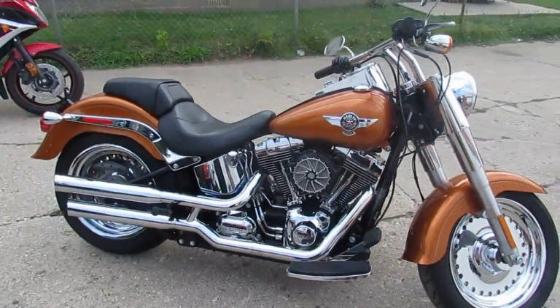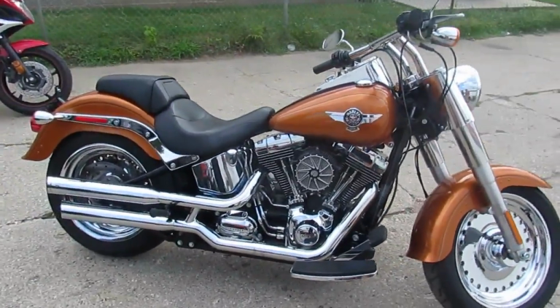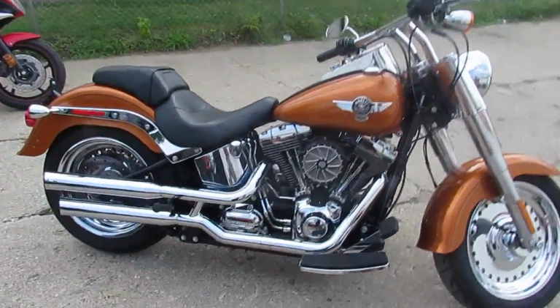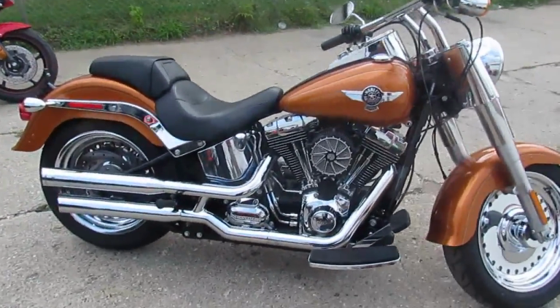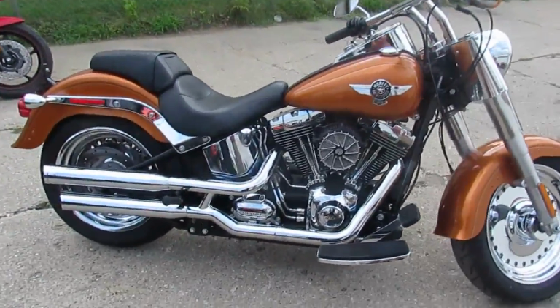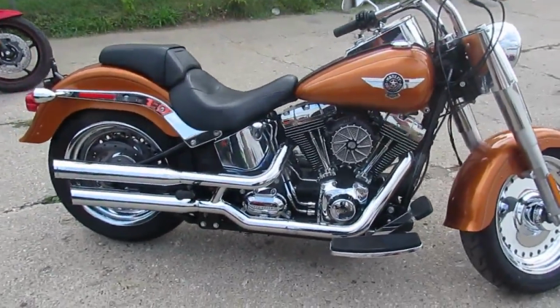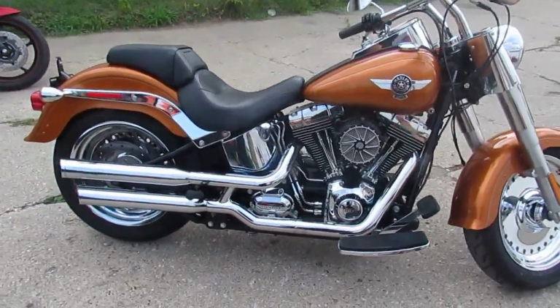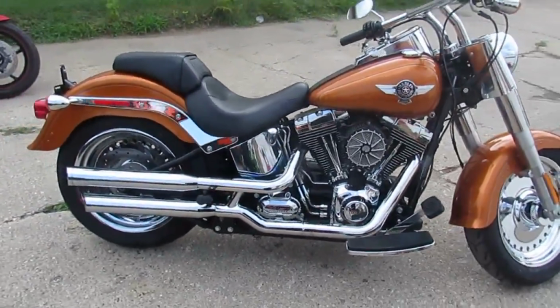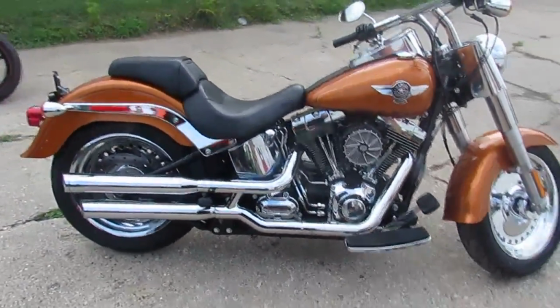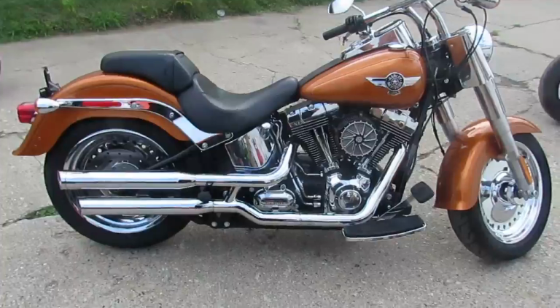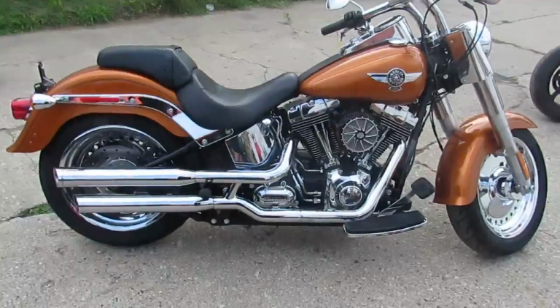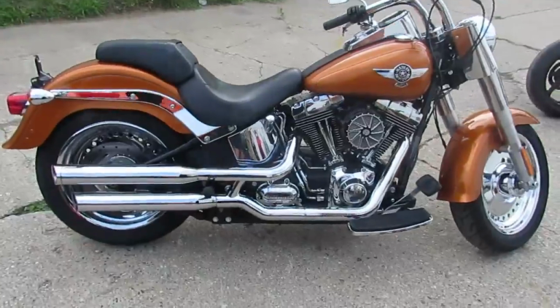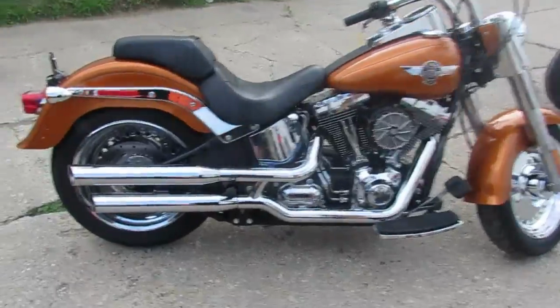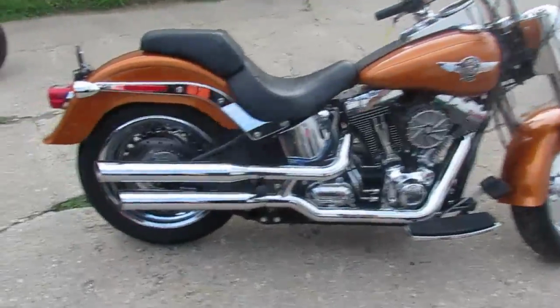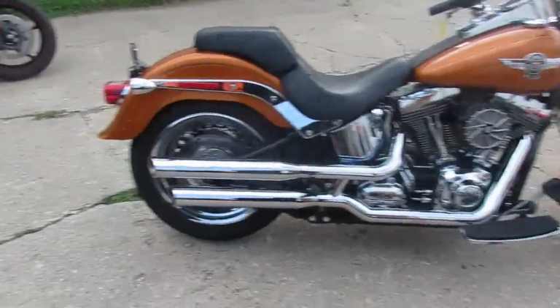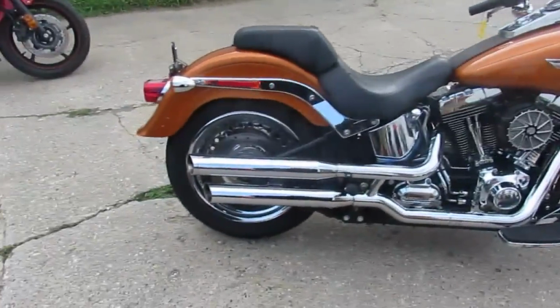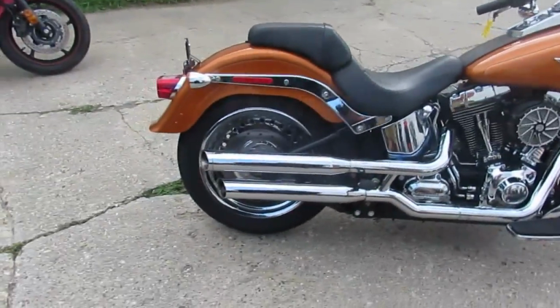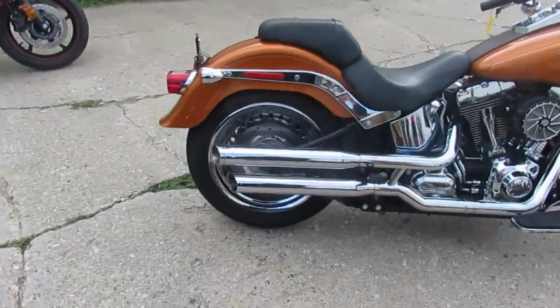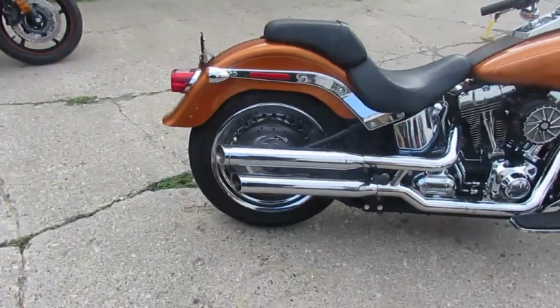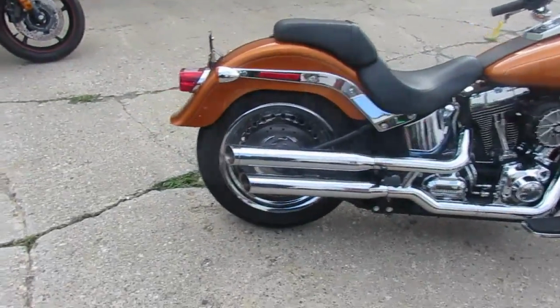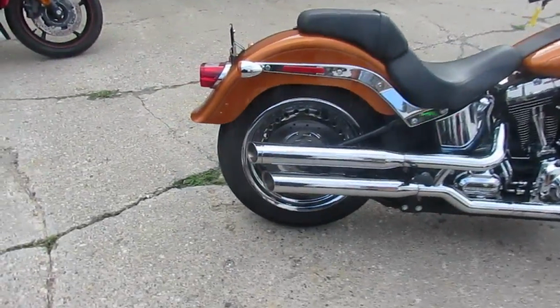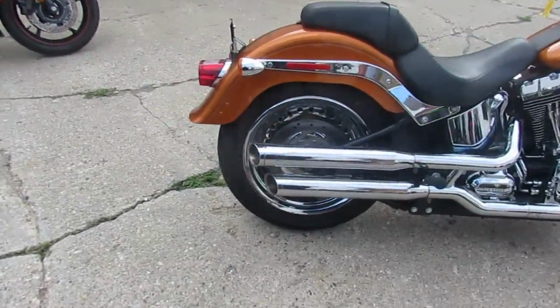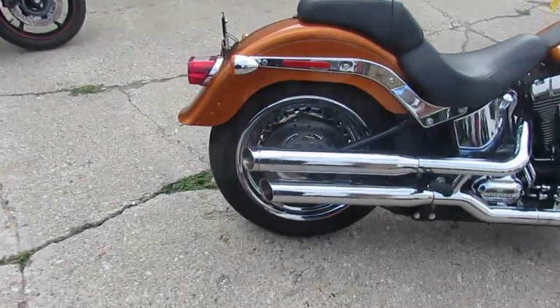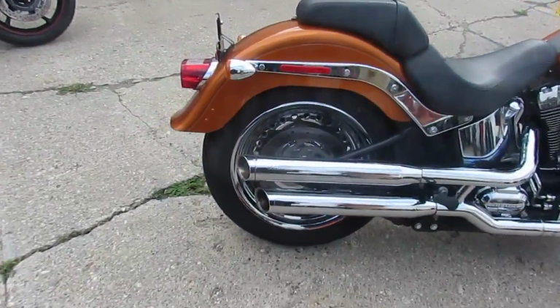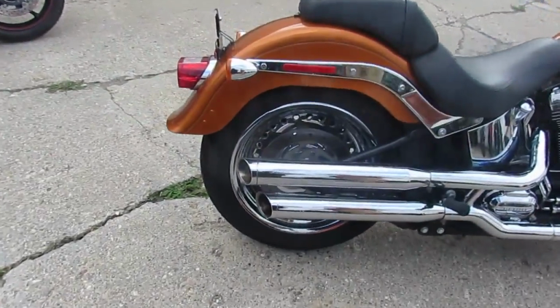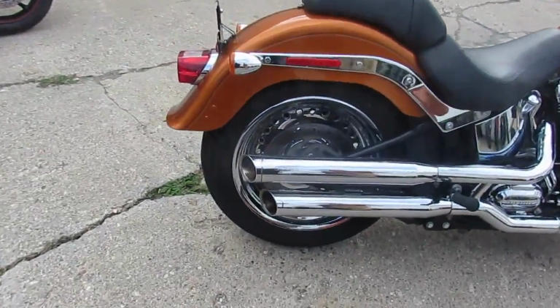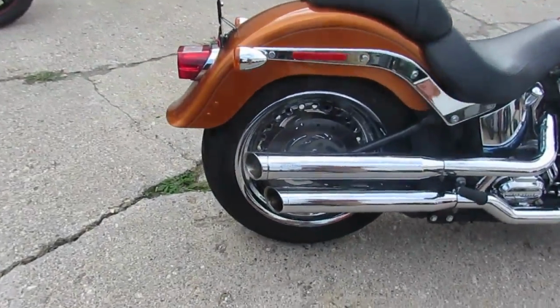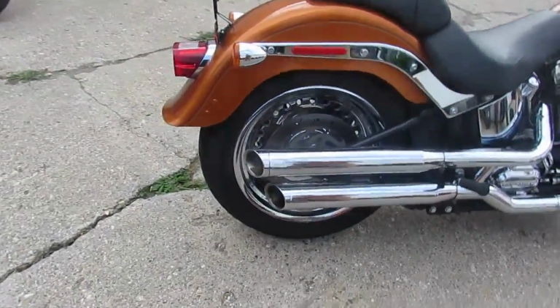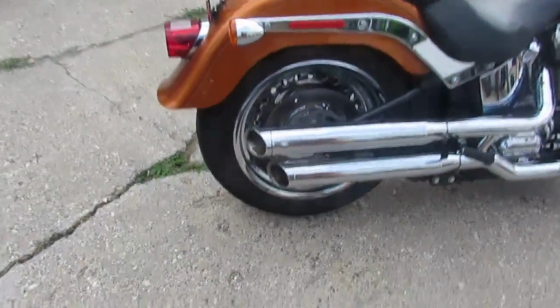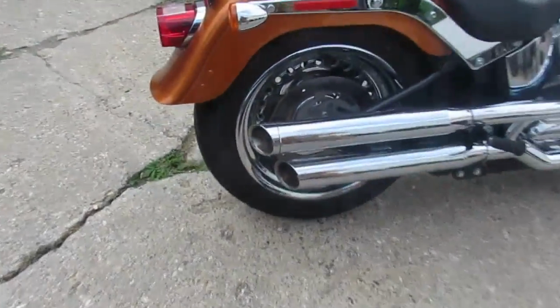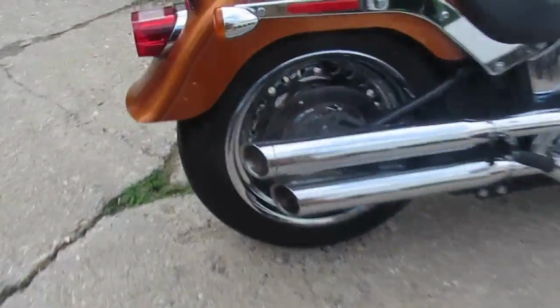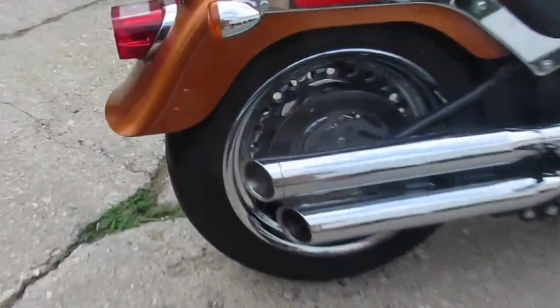This is a 2014 Harley-Davidson Fatboy. We got this thing priced at $12,900.